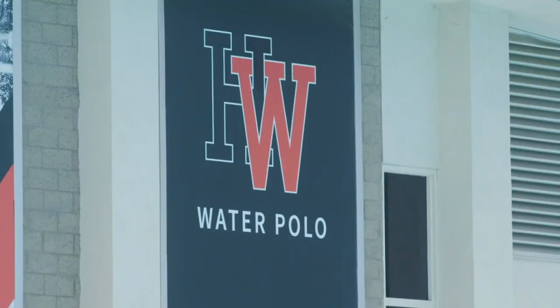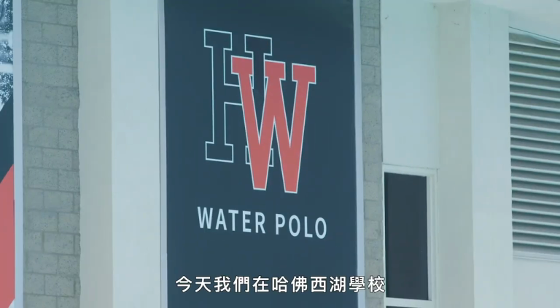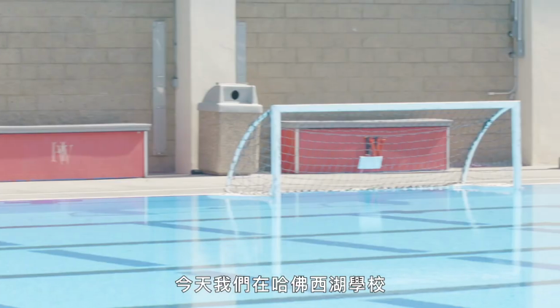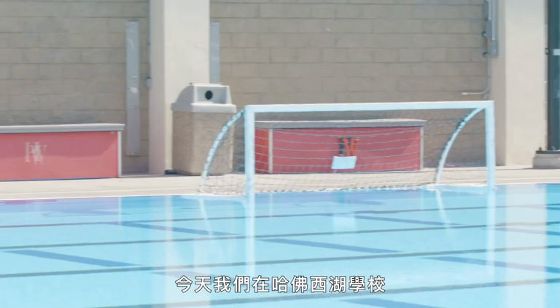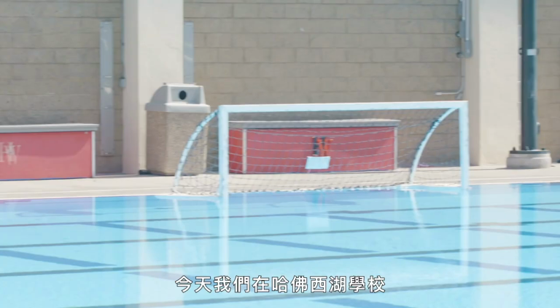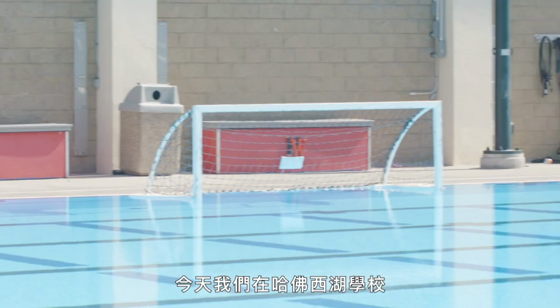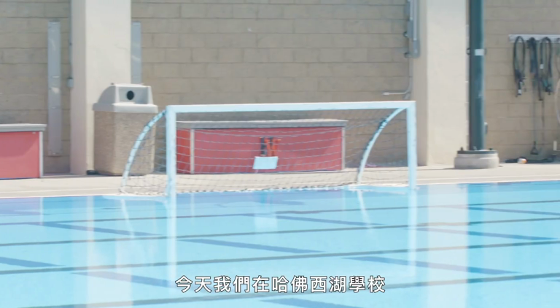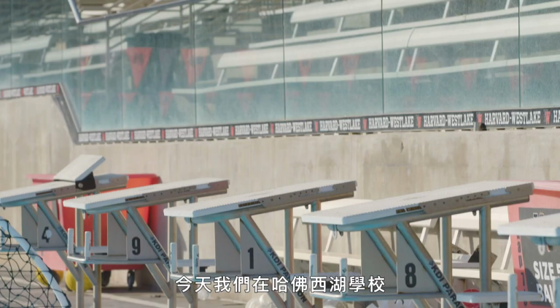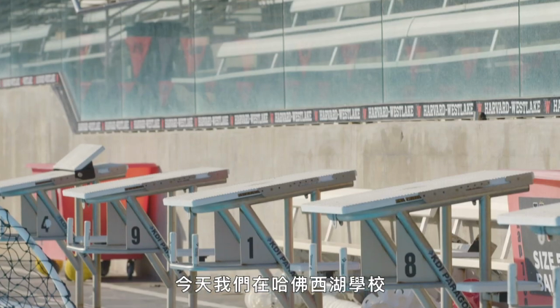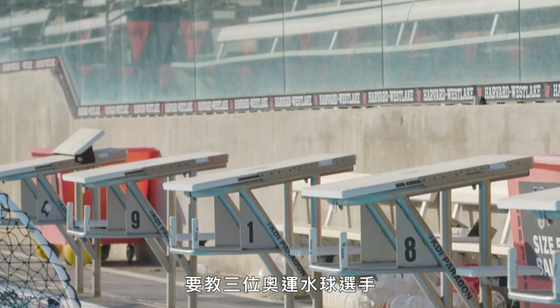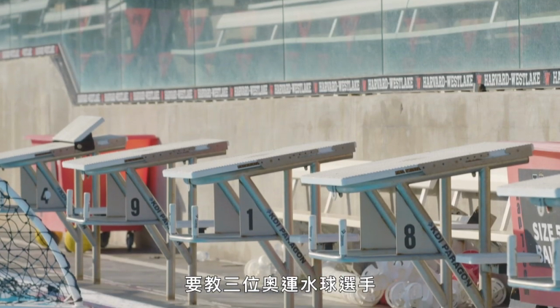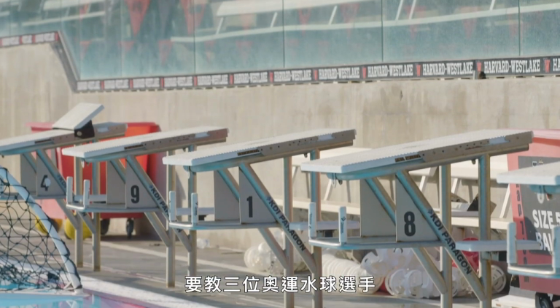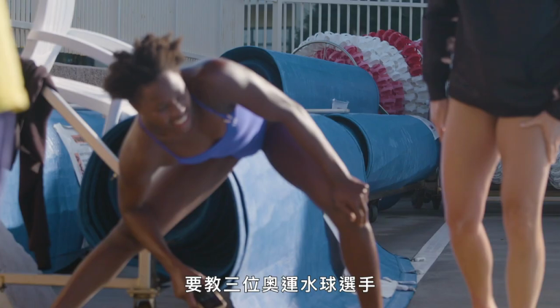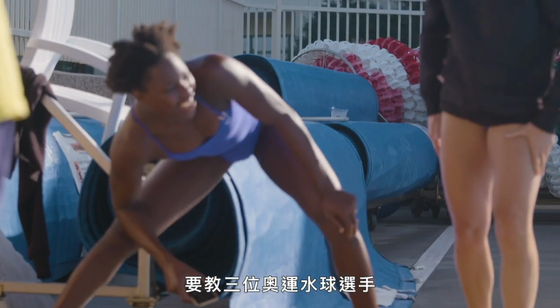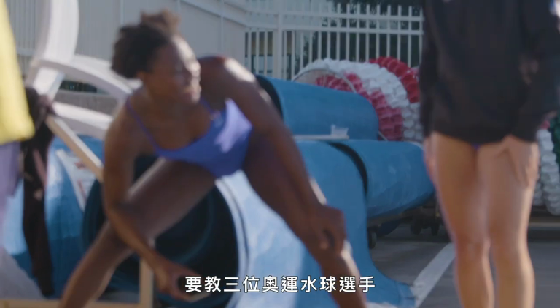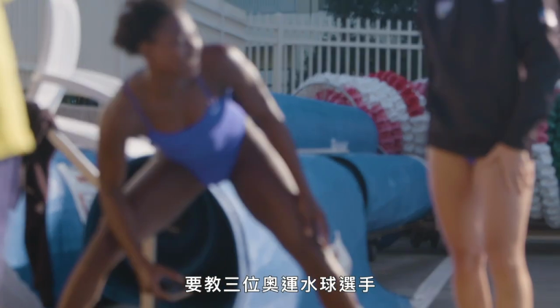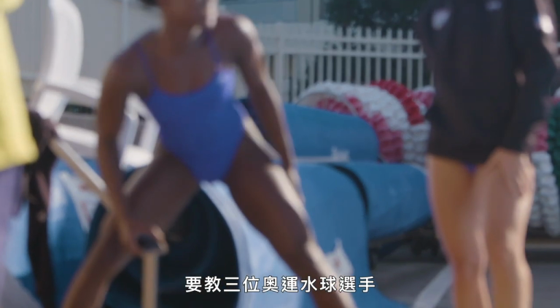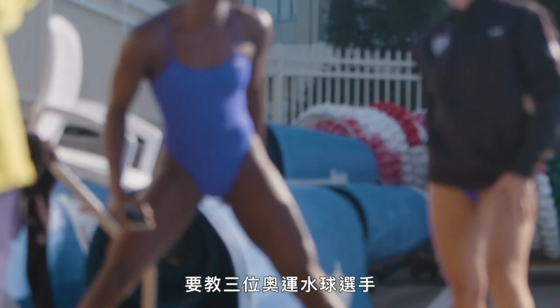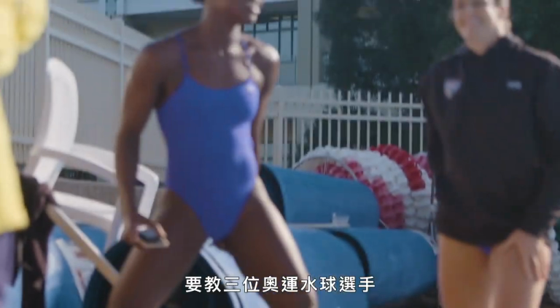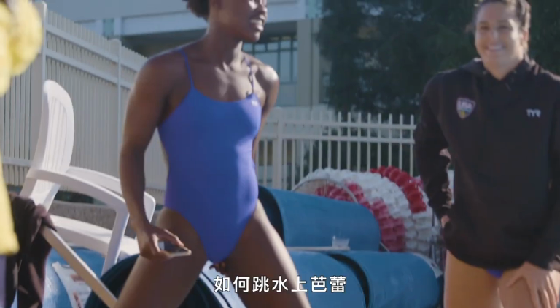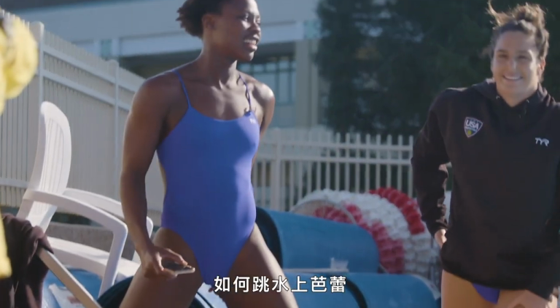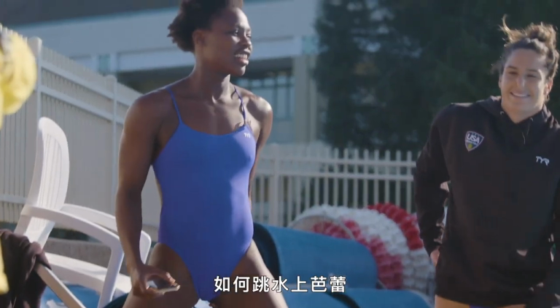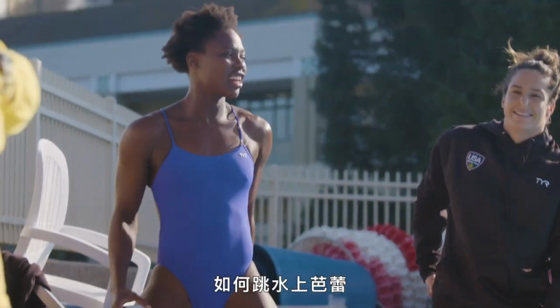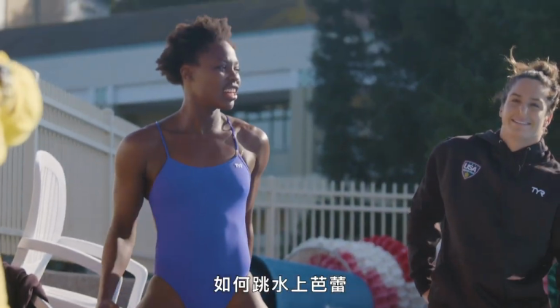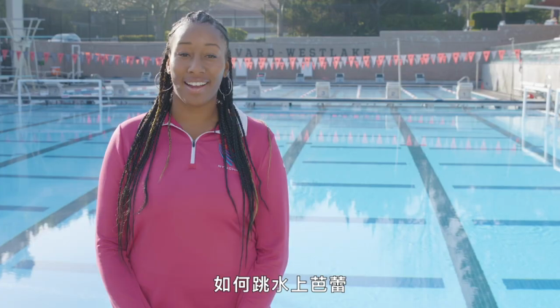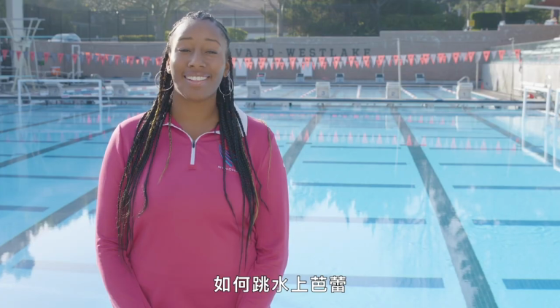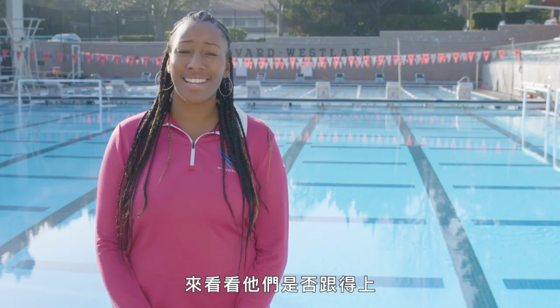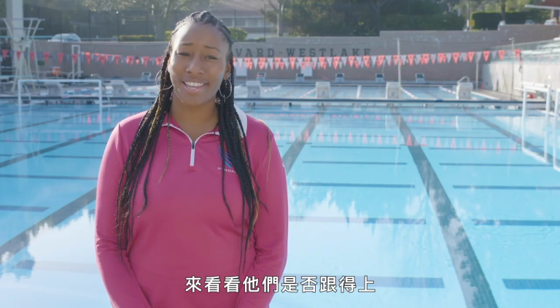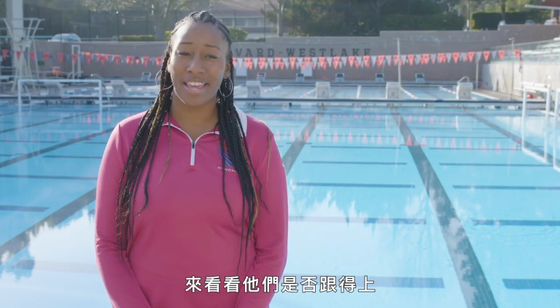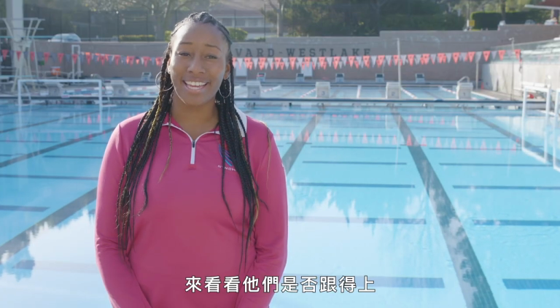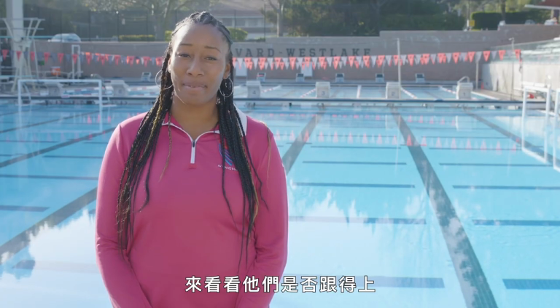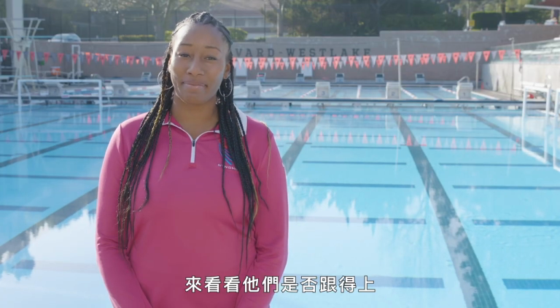Today we're here at Harvard Westlake and we're going to teach three Olympic water polo players how to do synchronized swimming. Let's see if they can keep up.